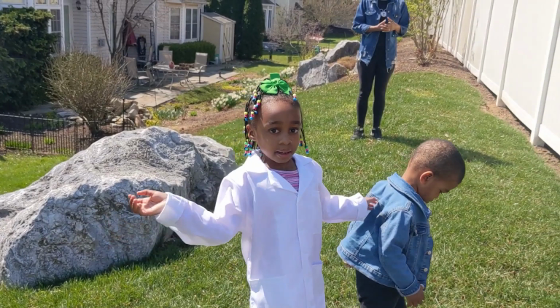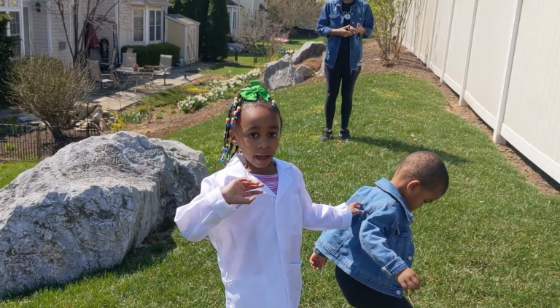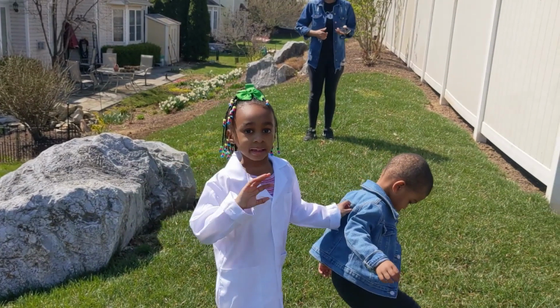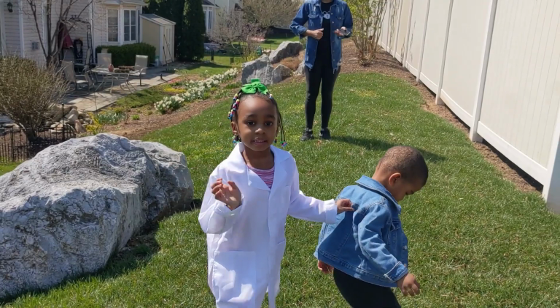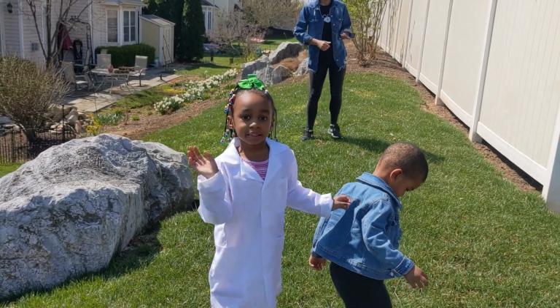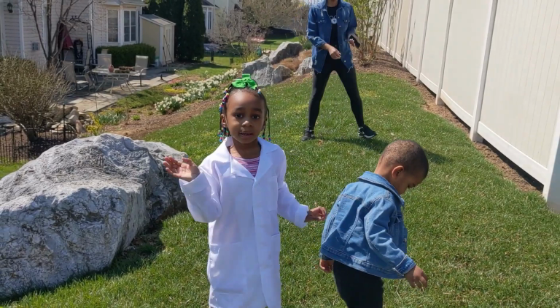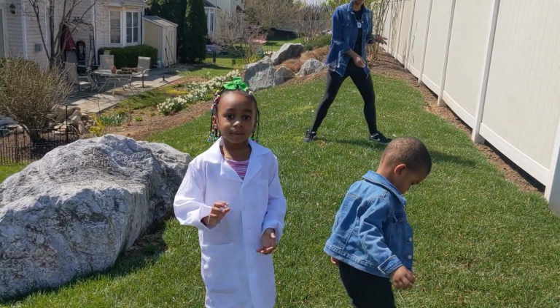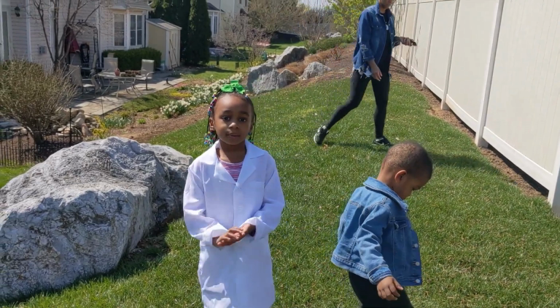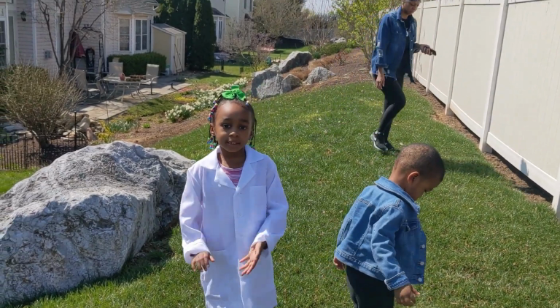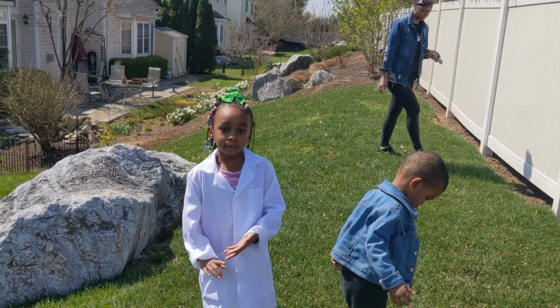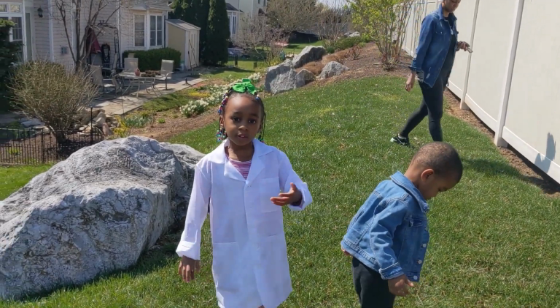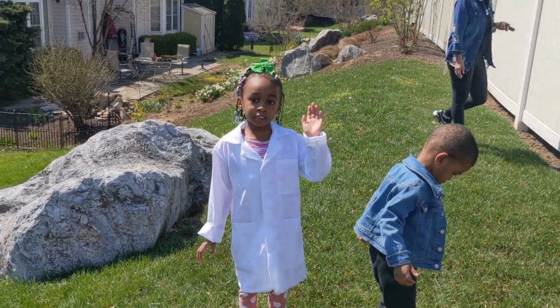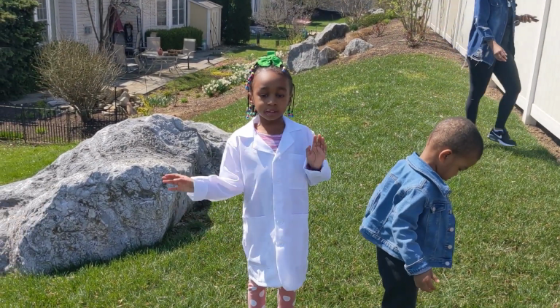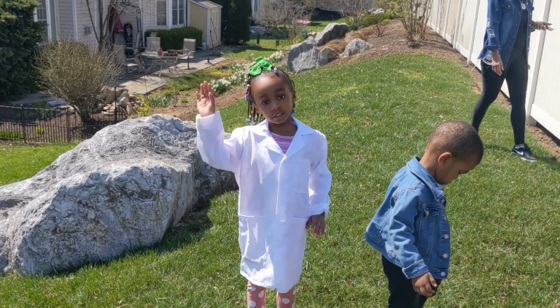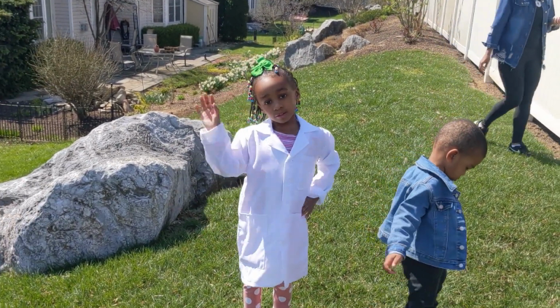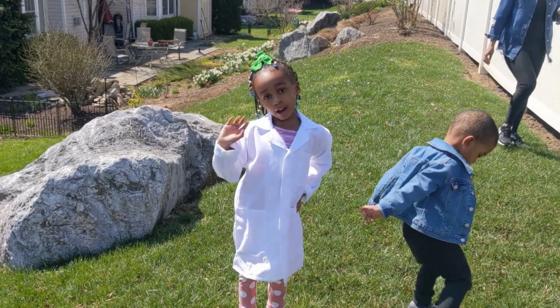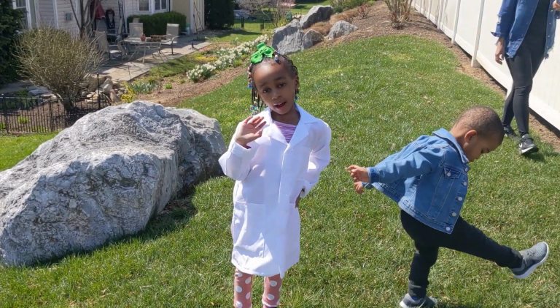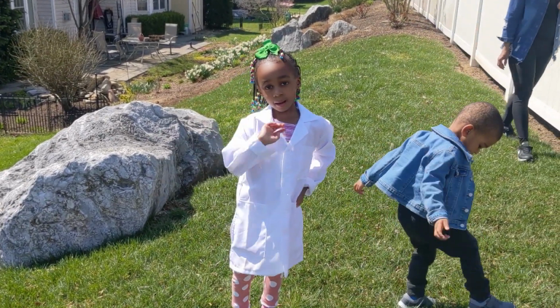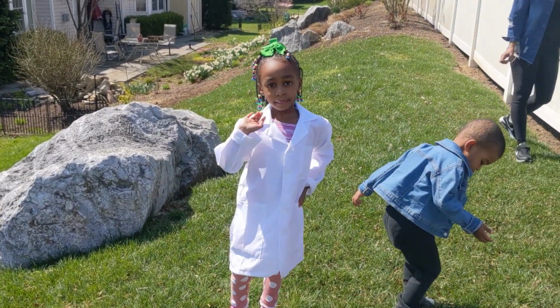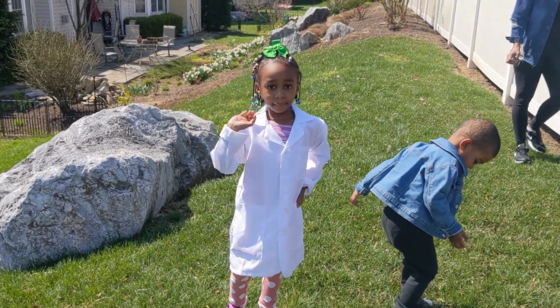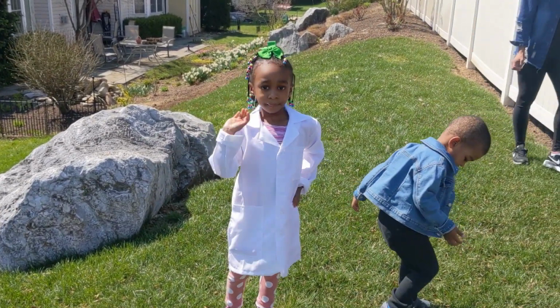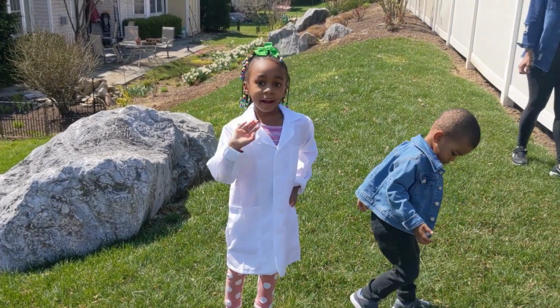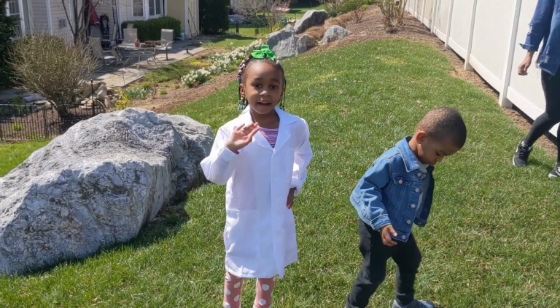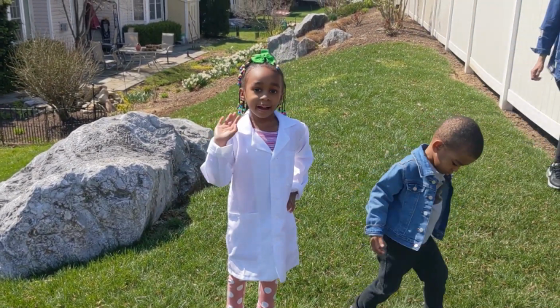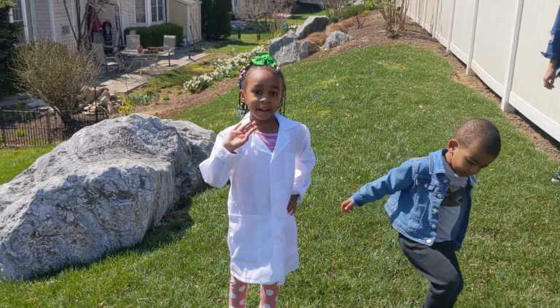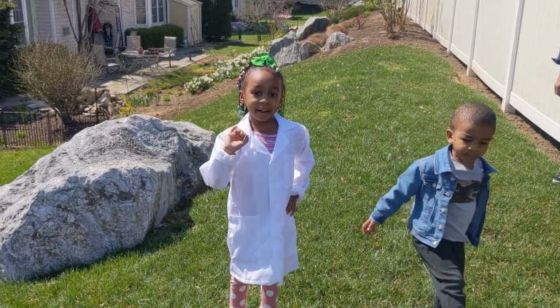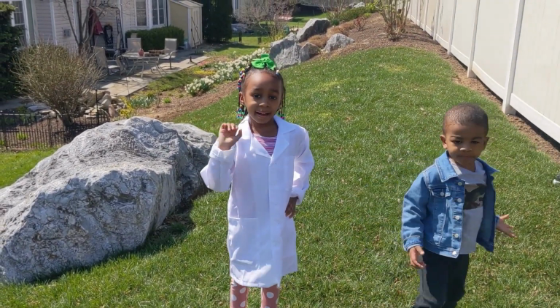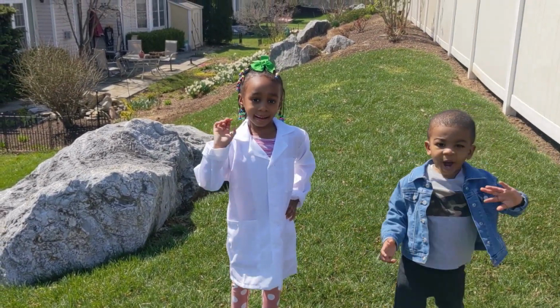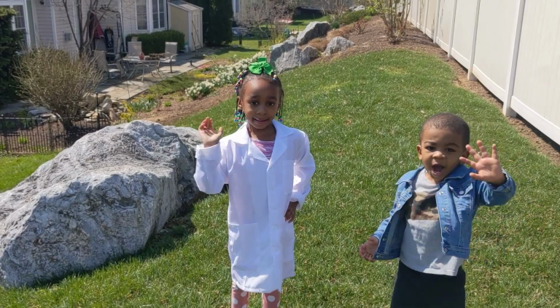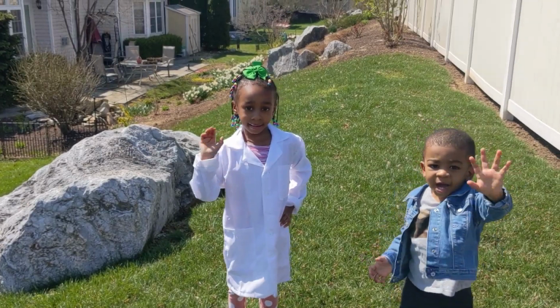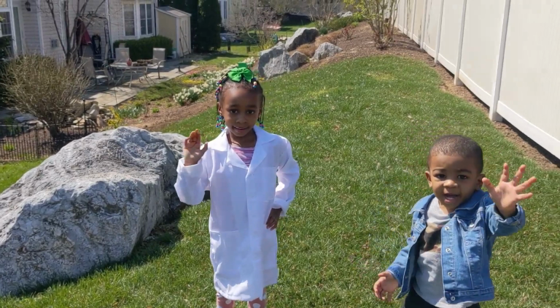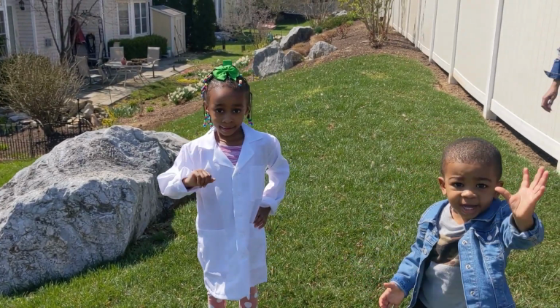Hi guys, this is Dev from Devon's Lab. Don't forget to subscribe. Bye!